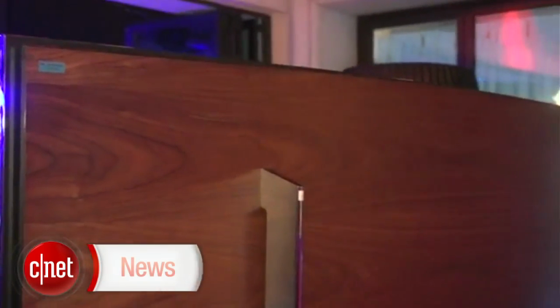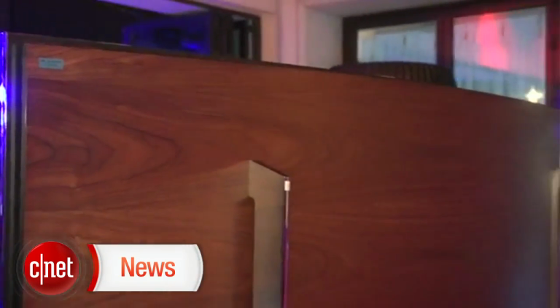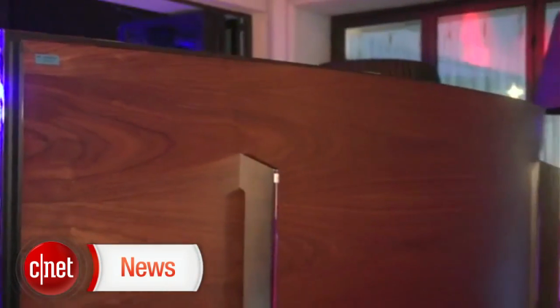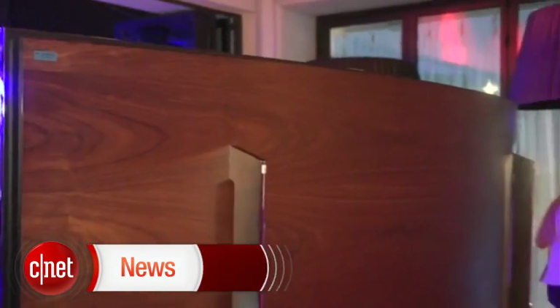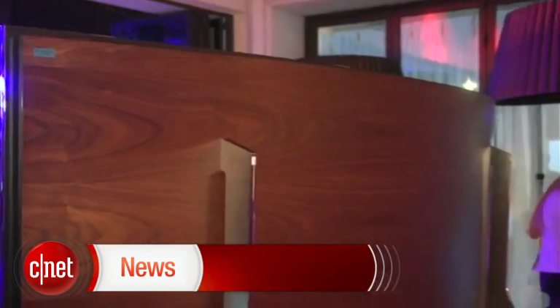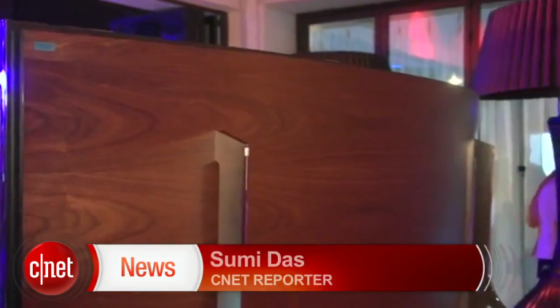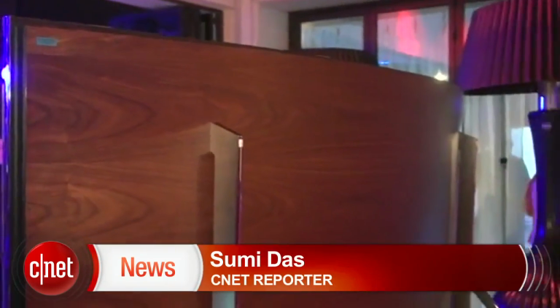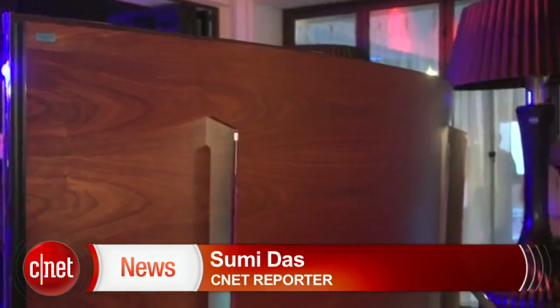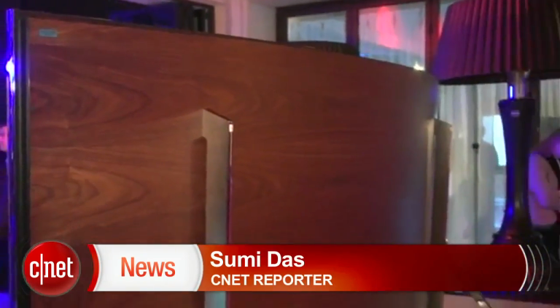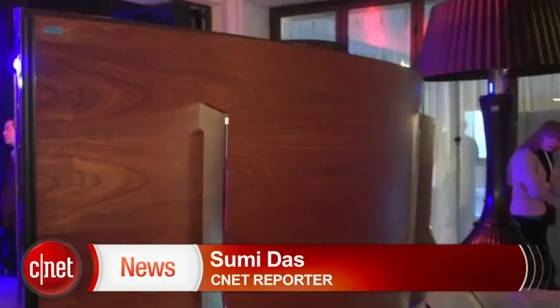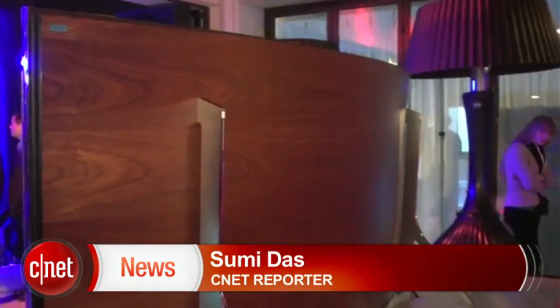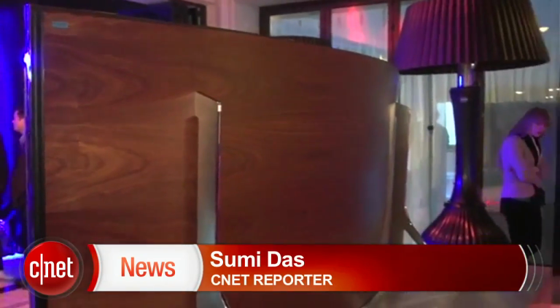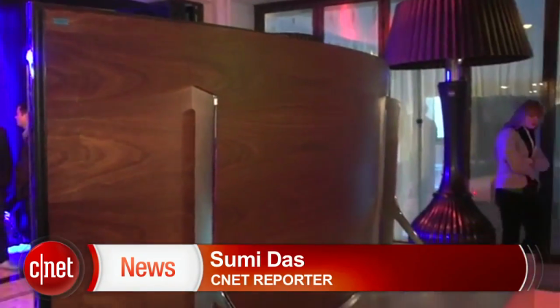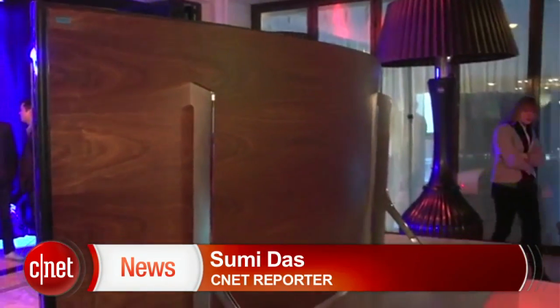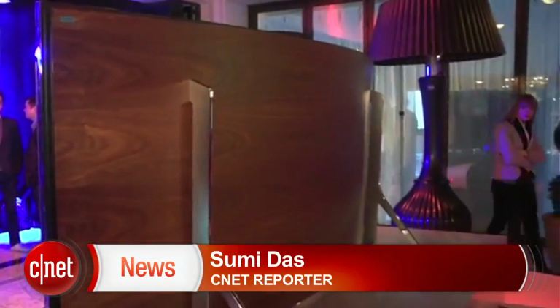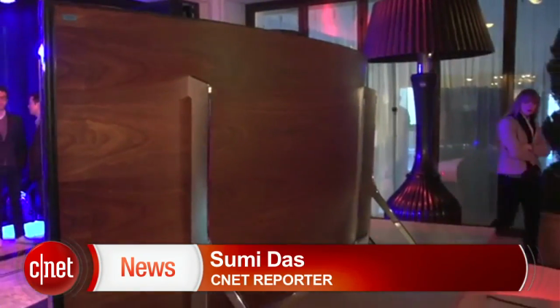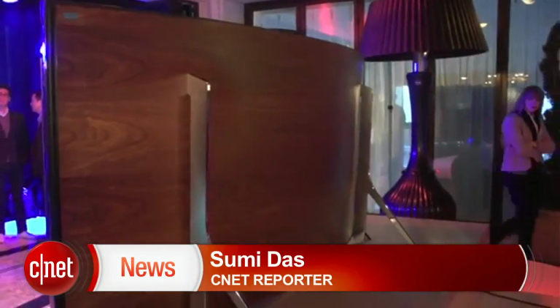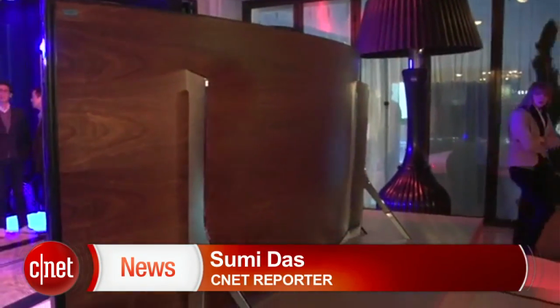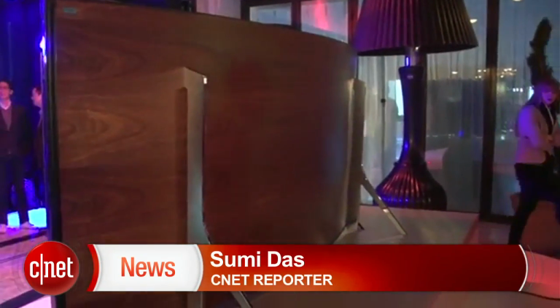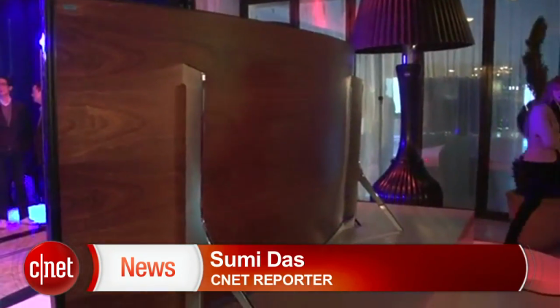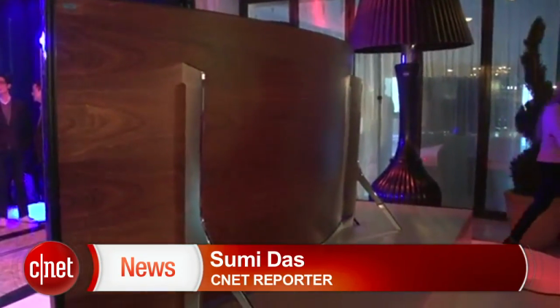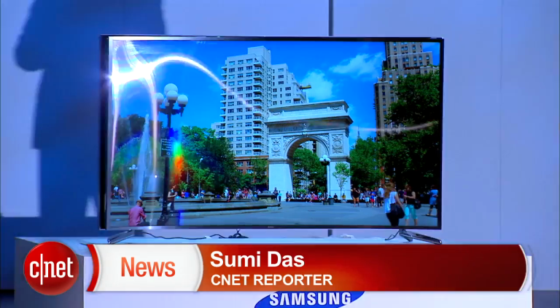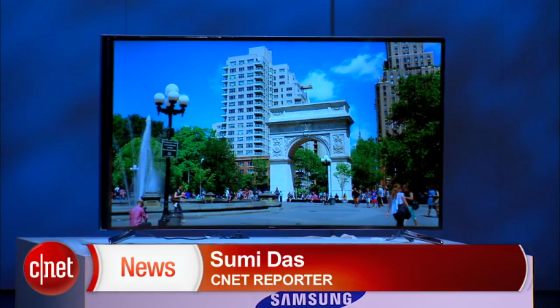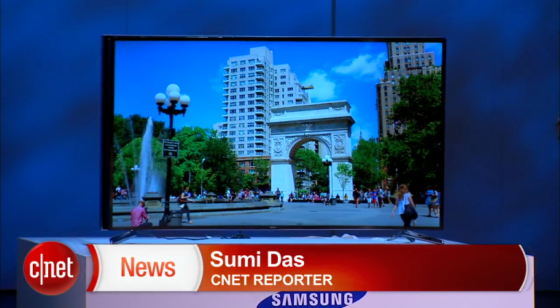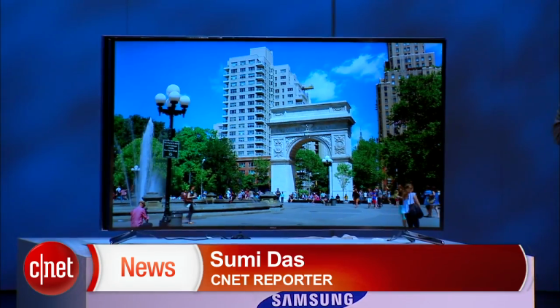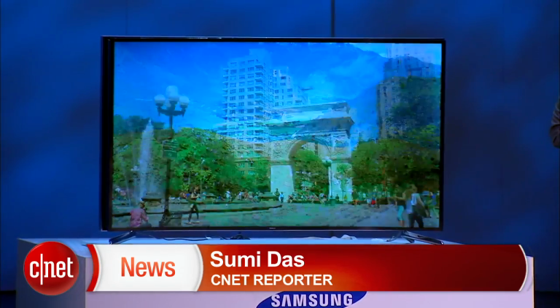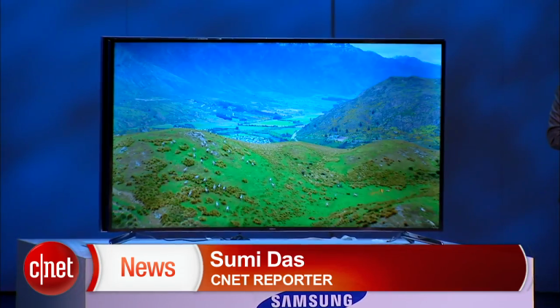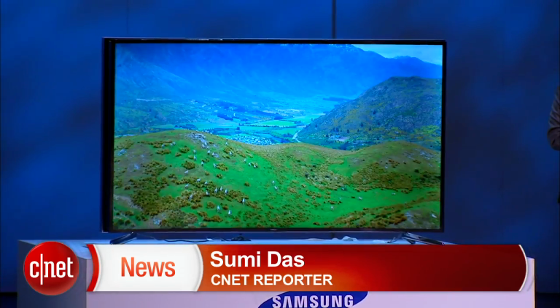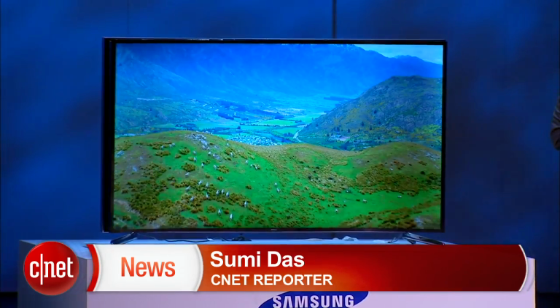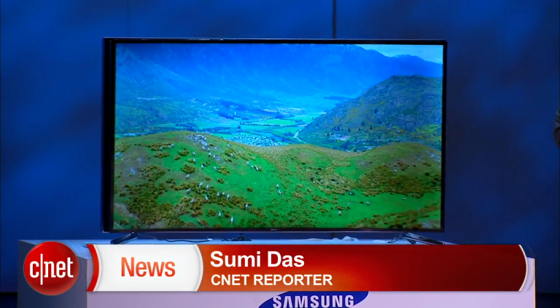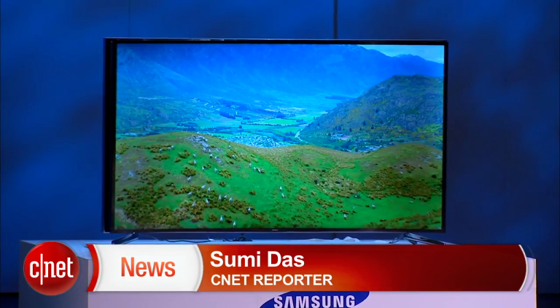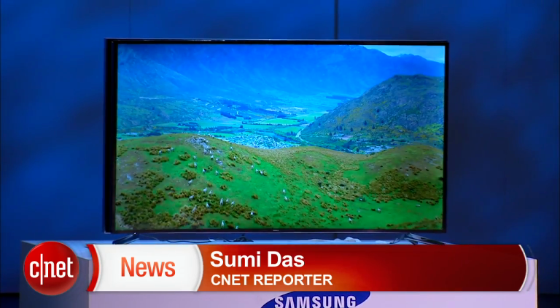For more CES coverage, go to ces.cnet.com. In Las Vegas, I'm Sumi Das, CNET for CBS News.